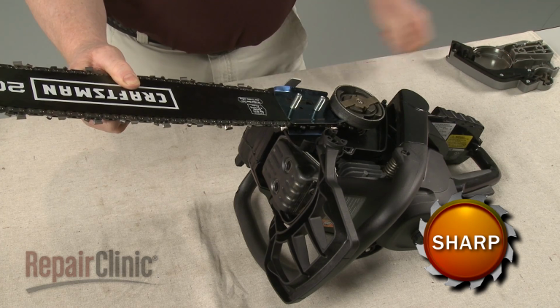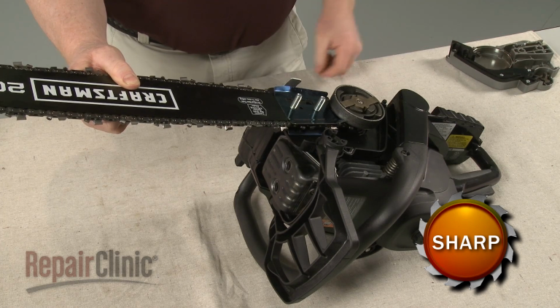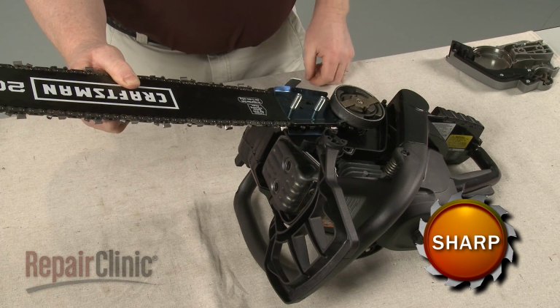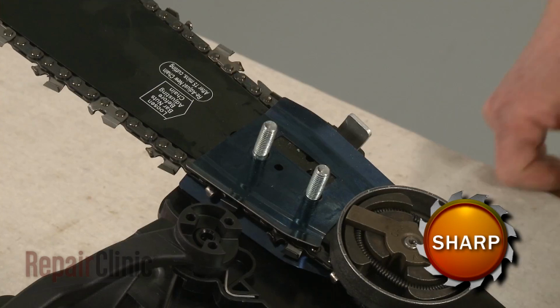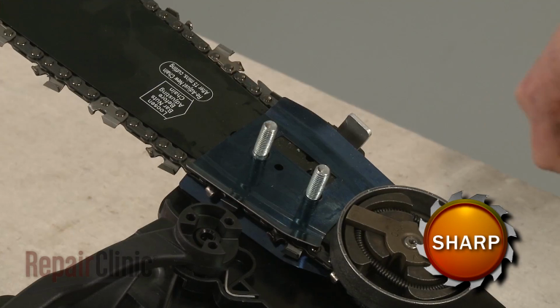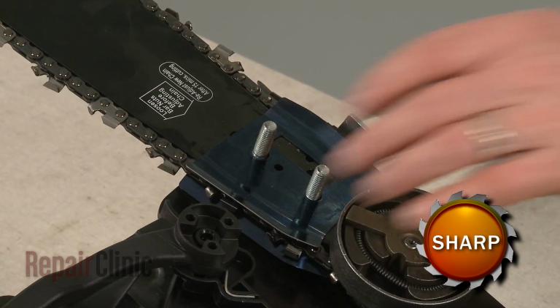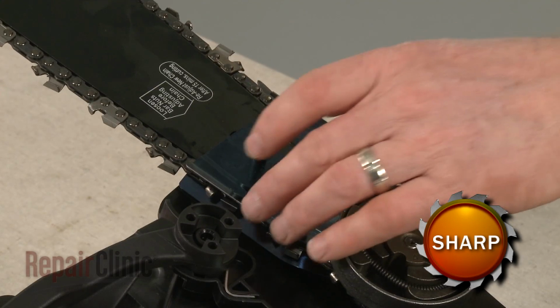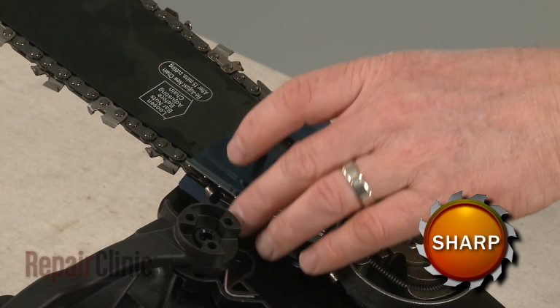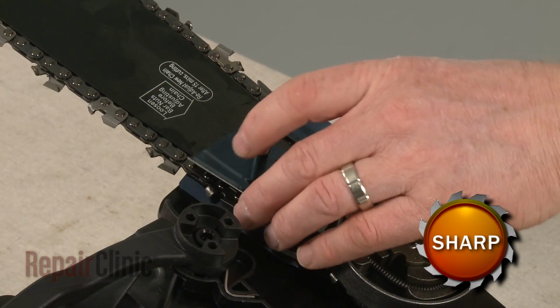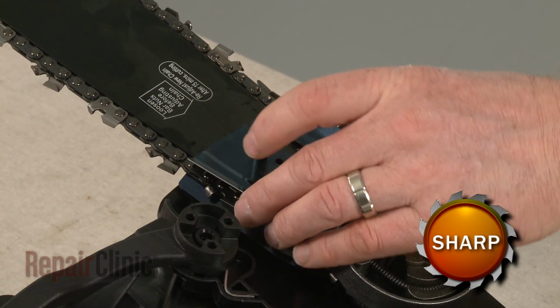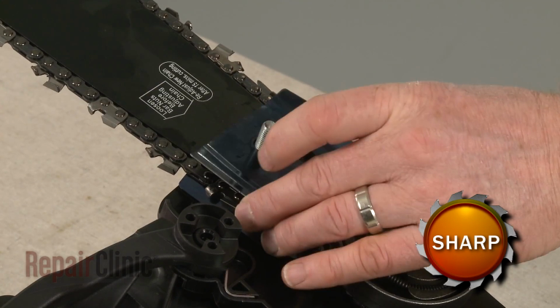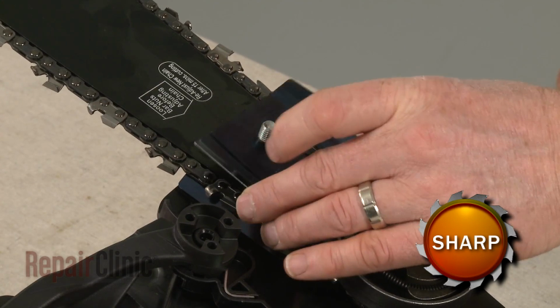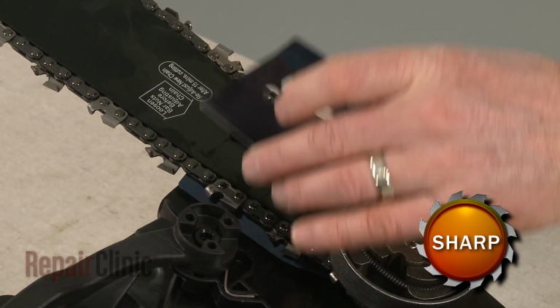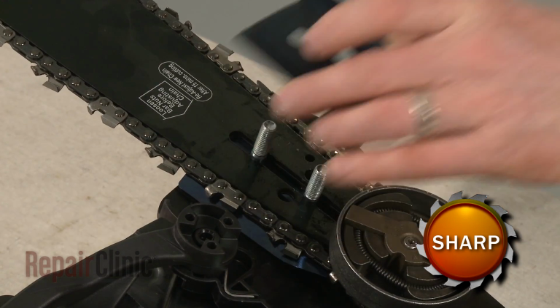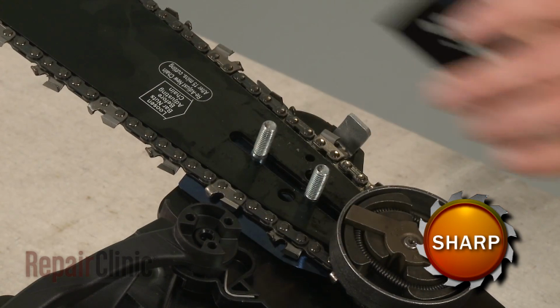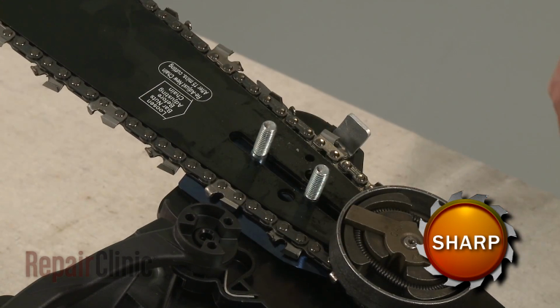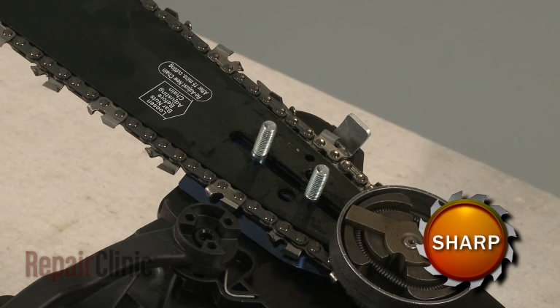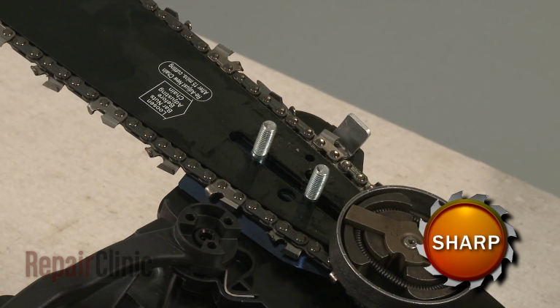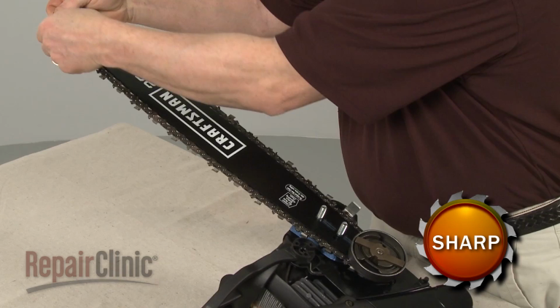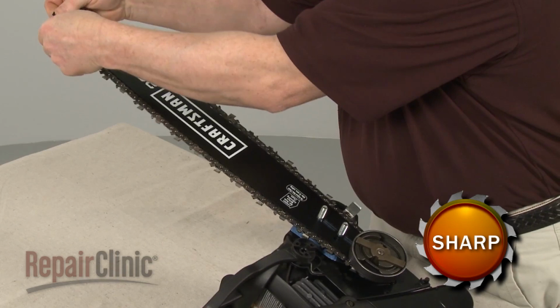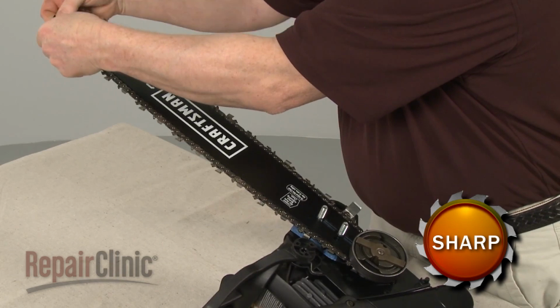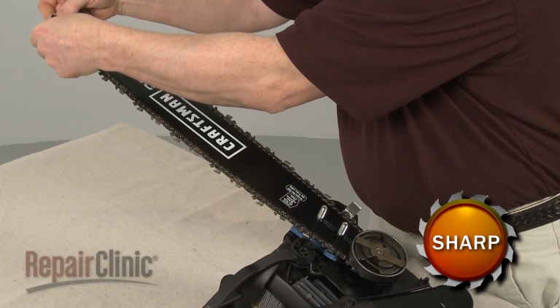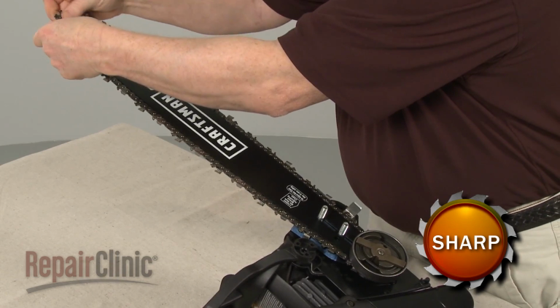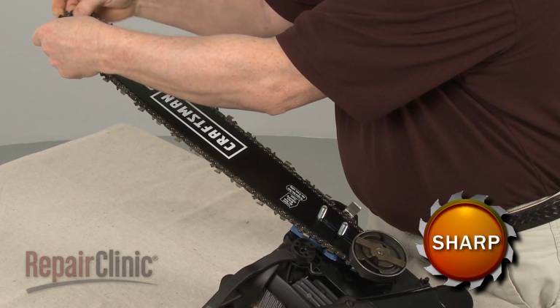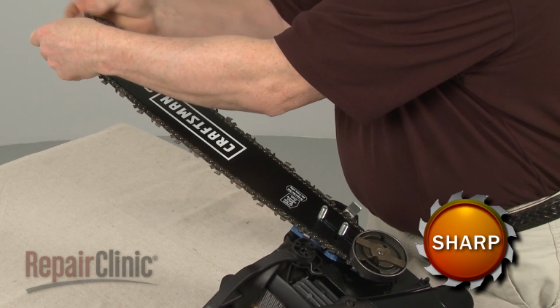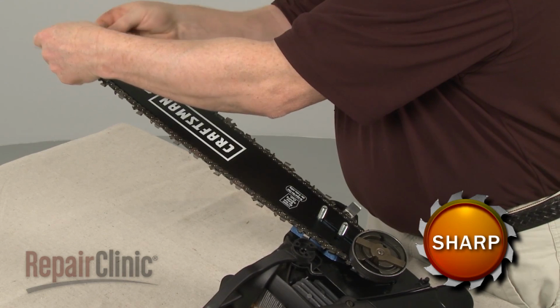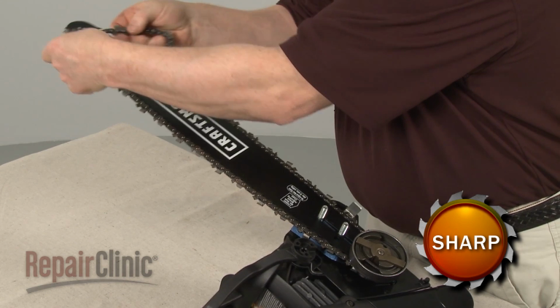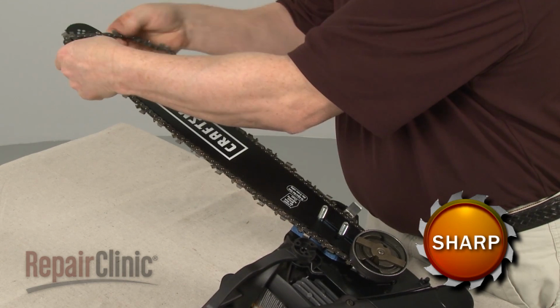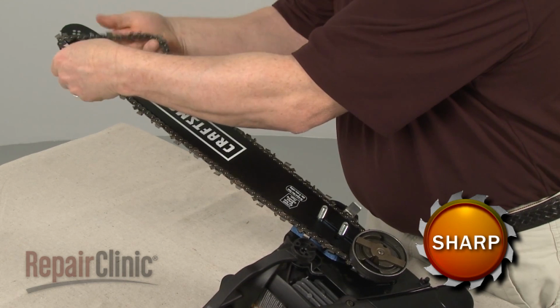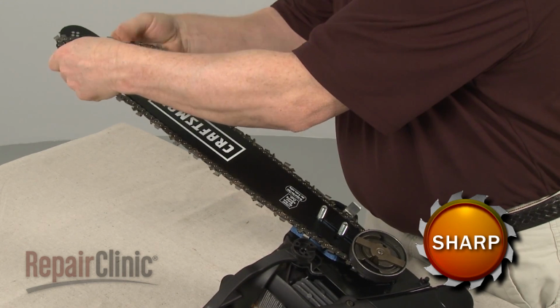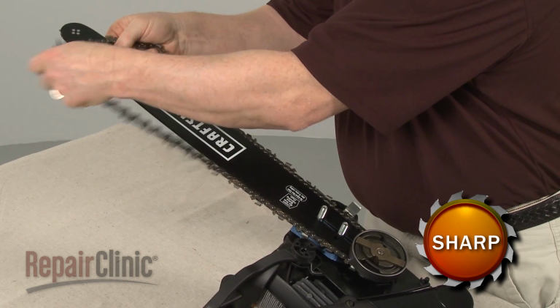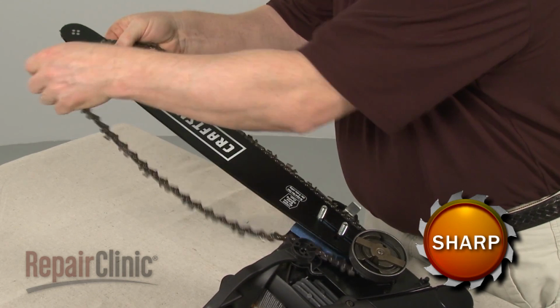Next, lift off the front chain guard, then remove the cutting chain and chain bar.